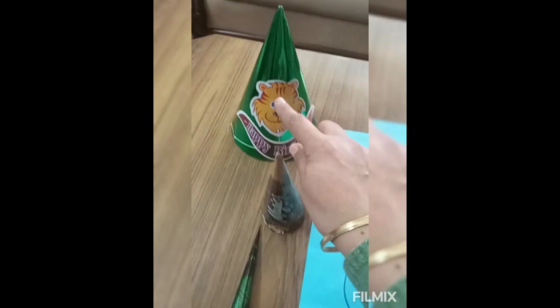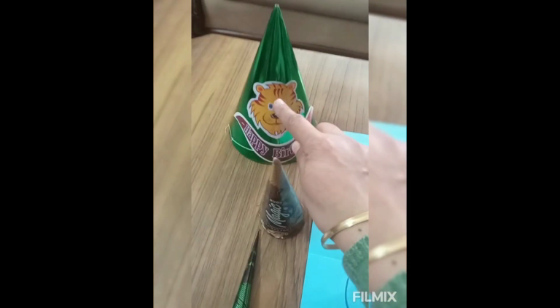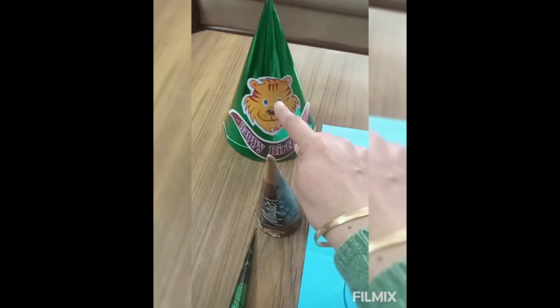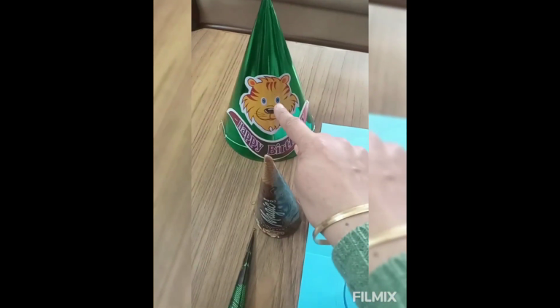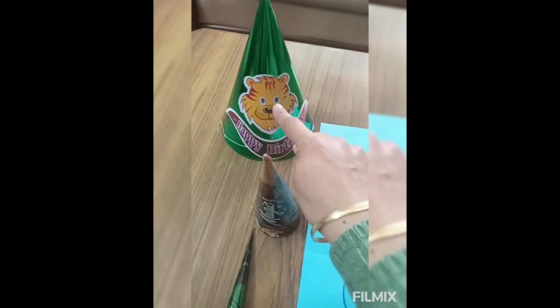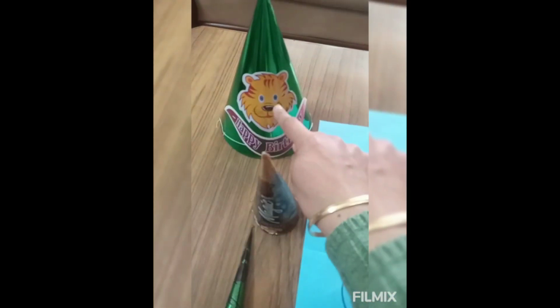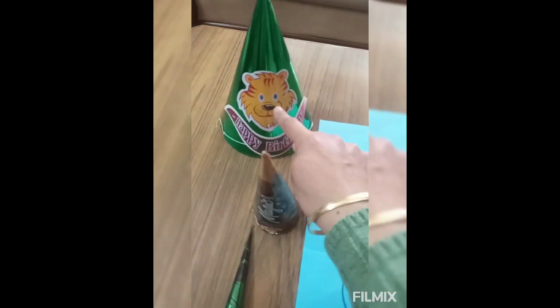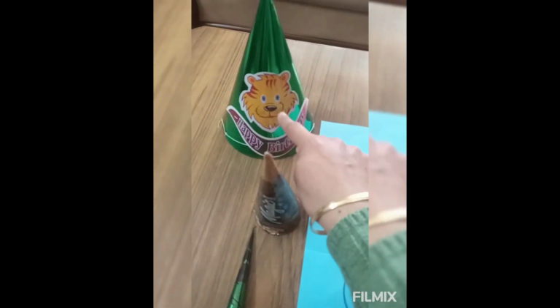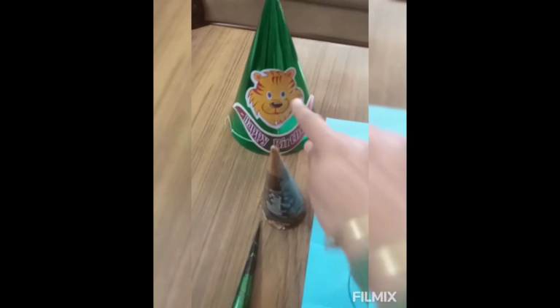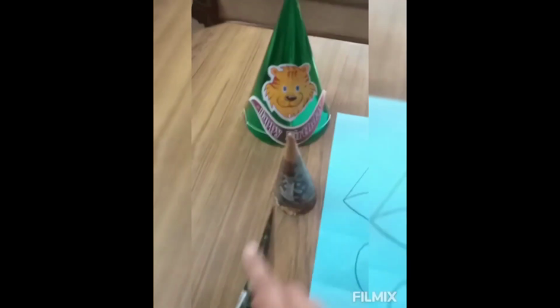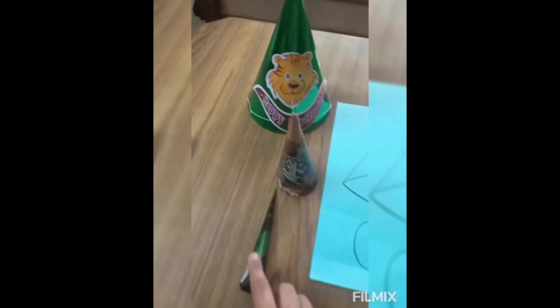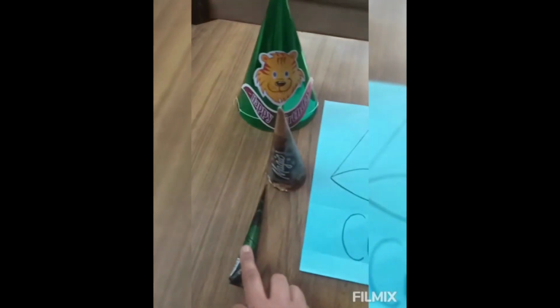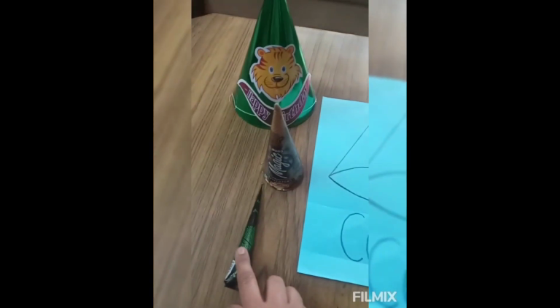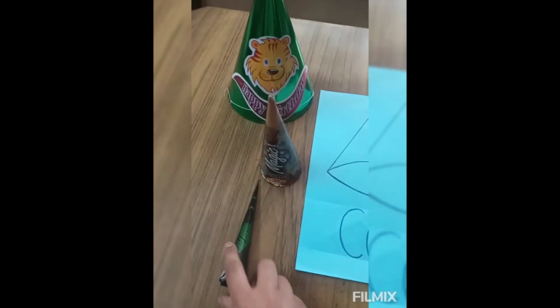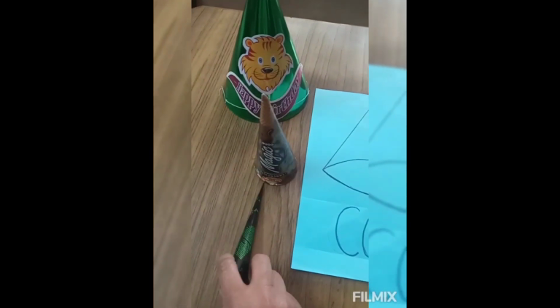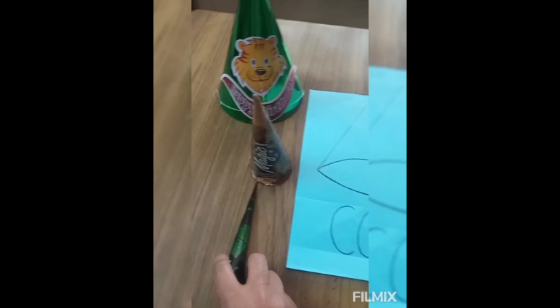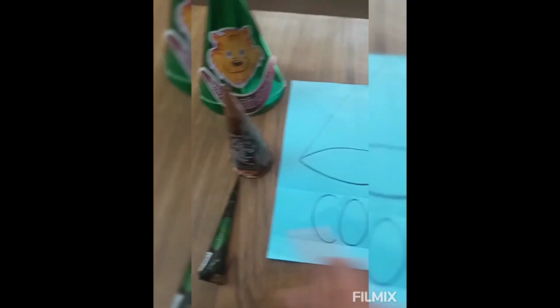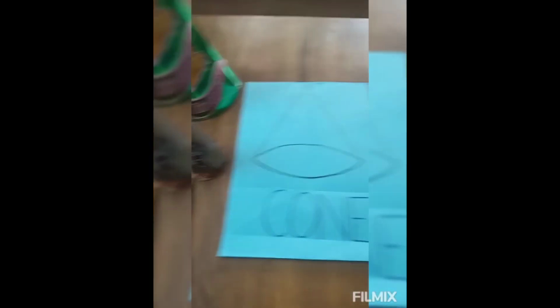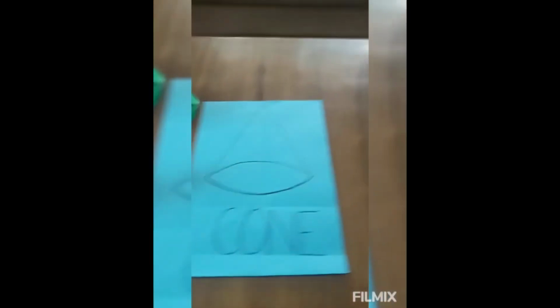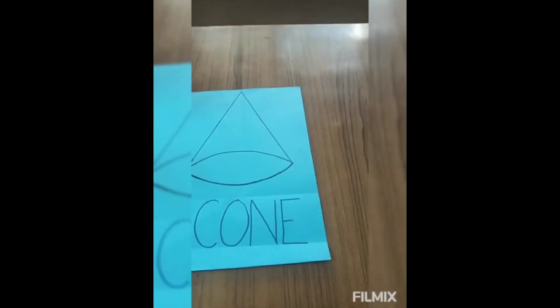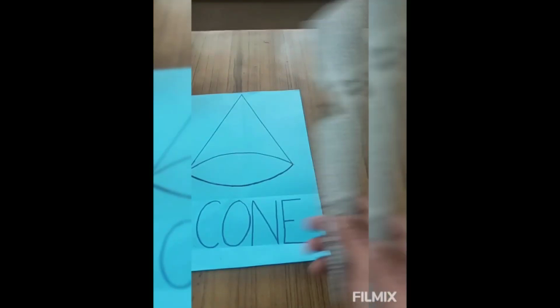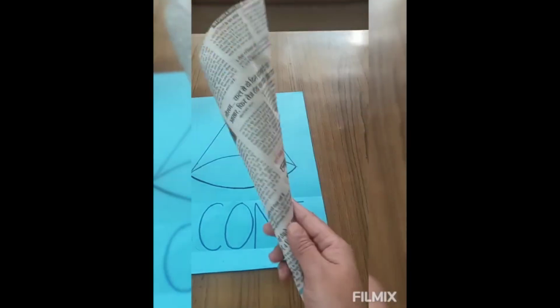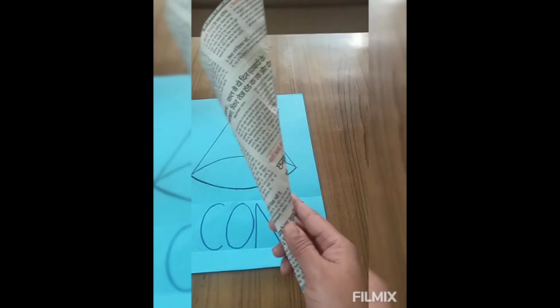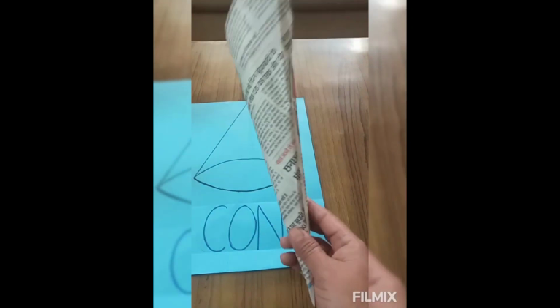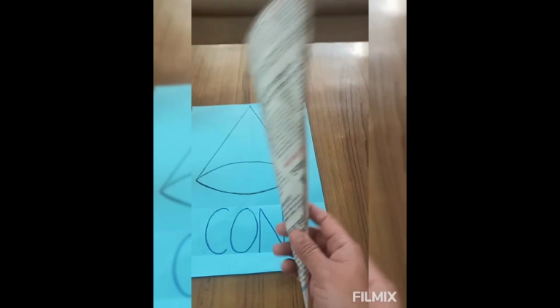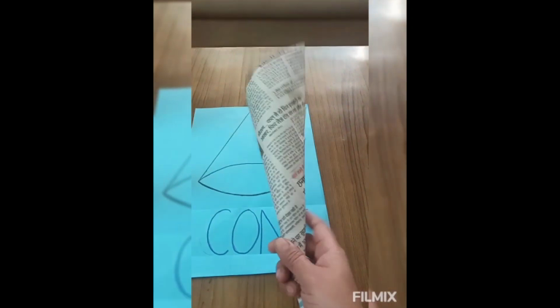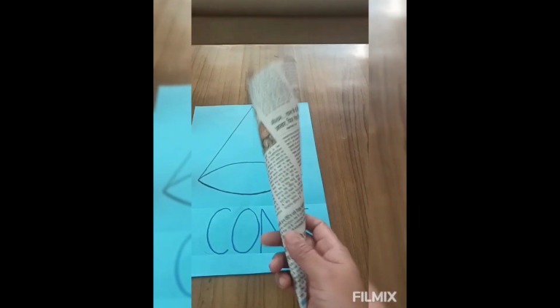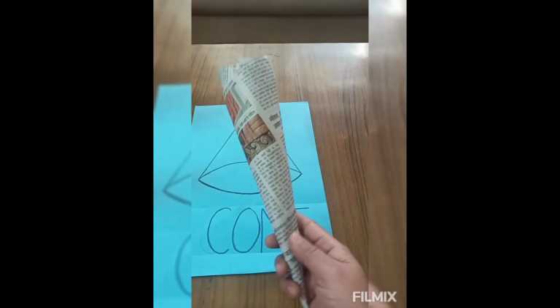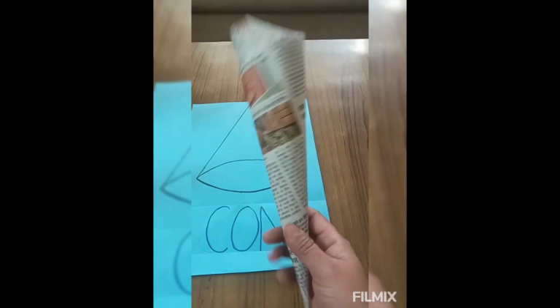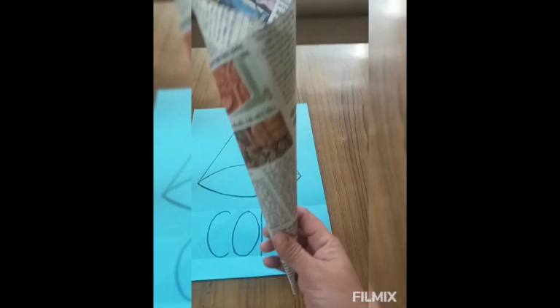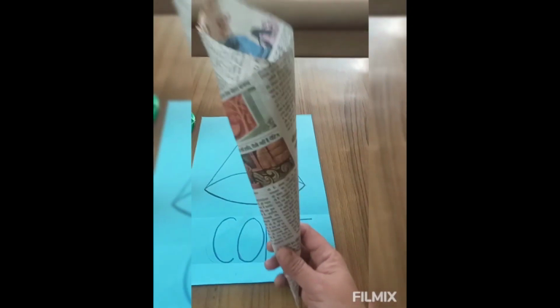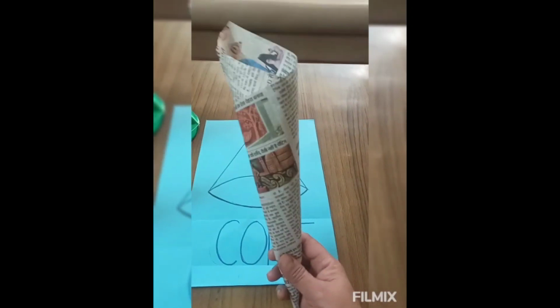Birthday cap, mehndi cone, and this one we eat — this one is cone.